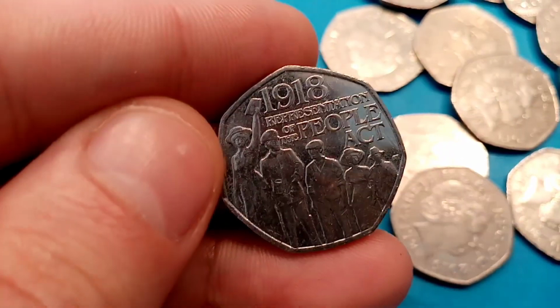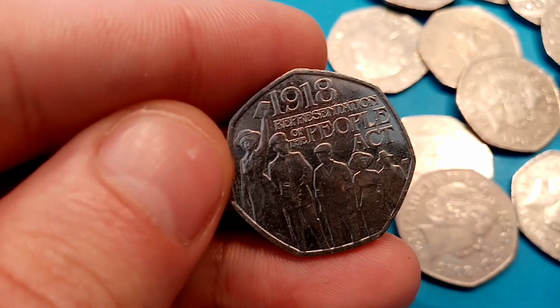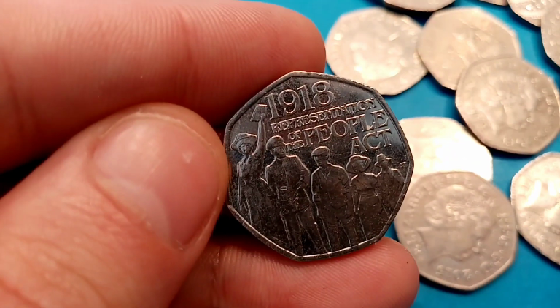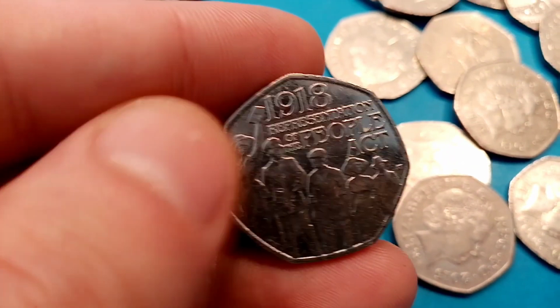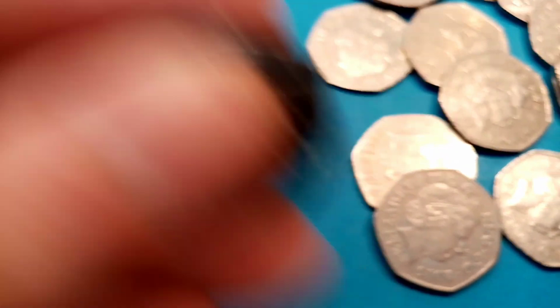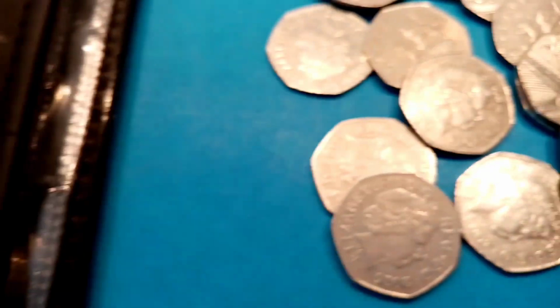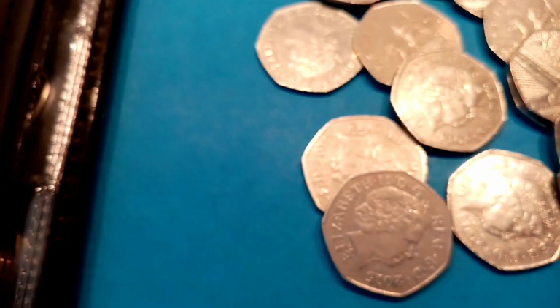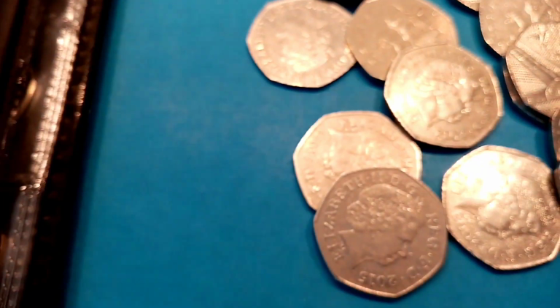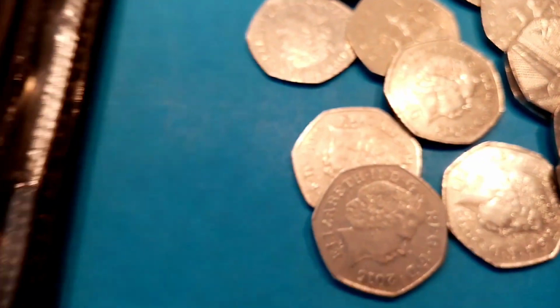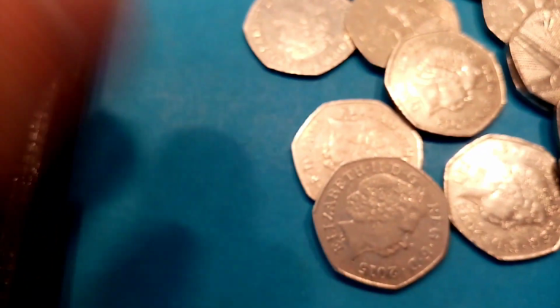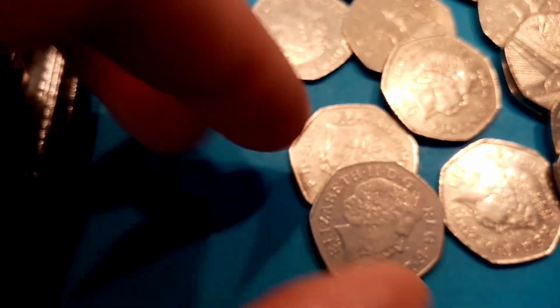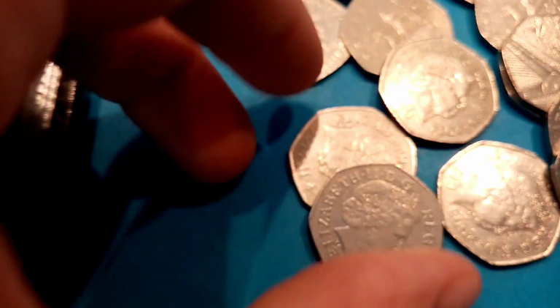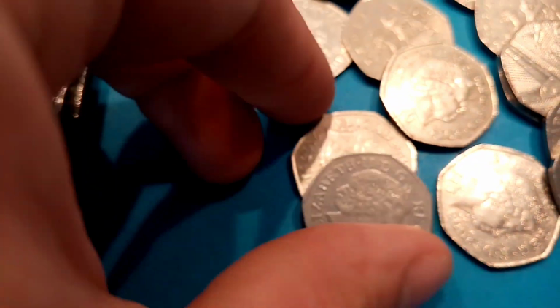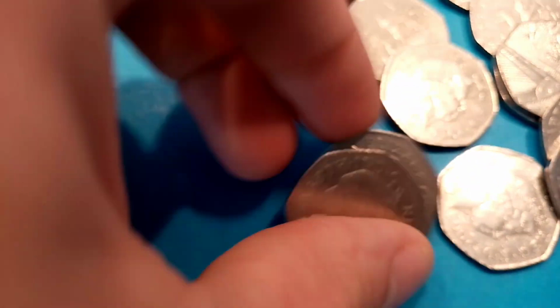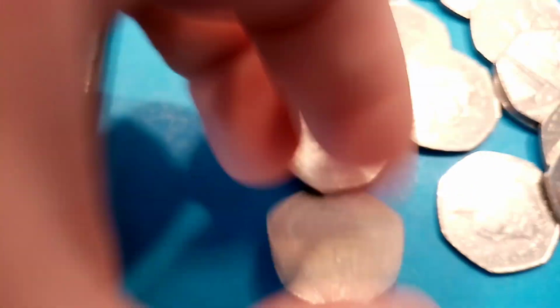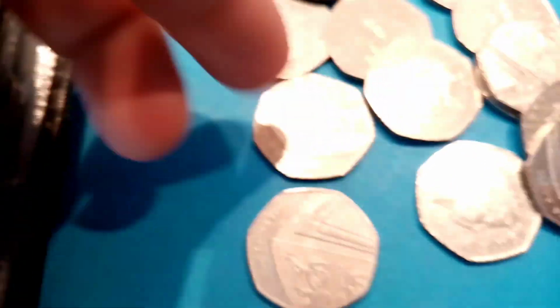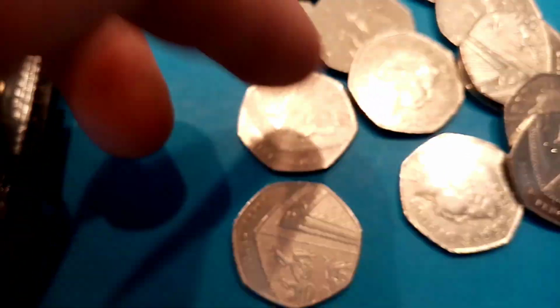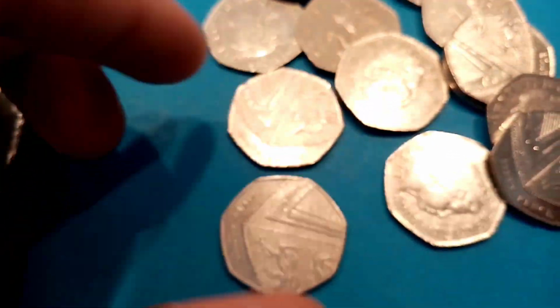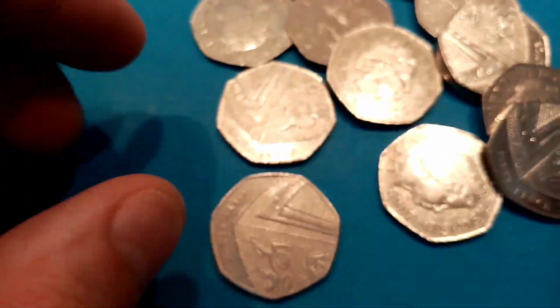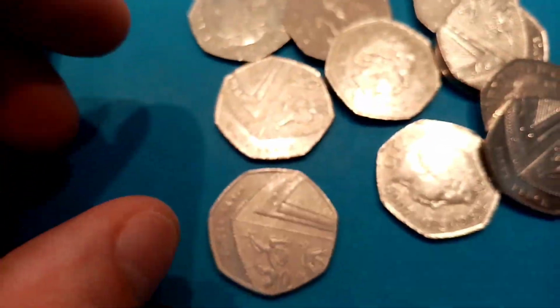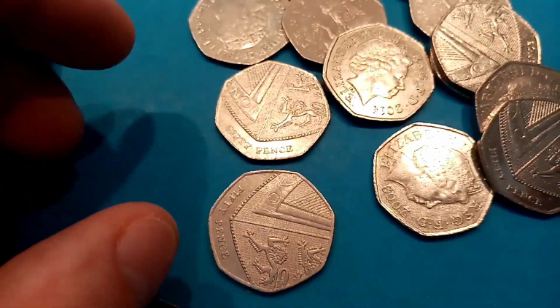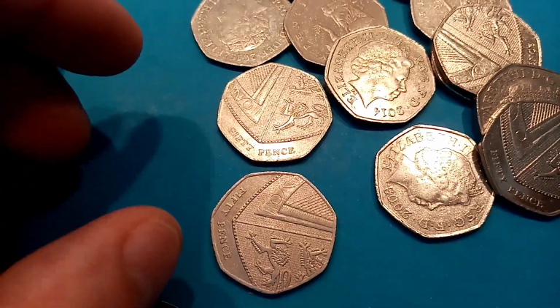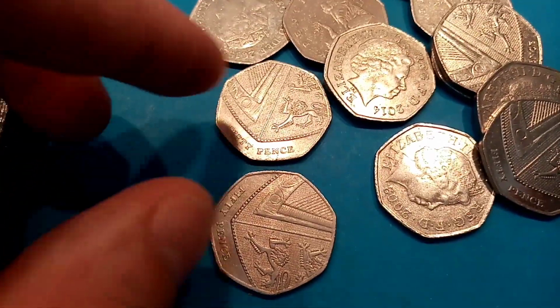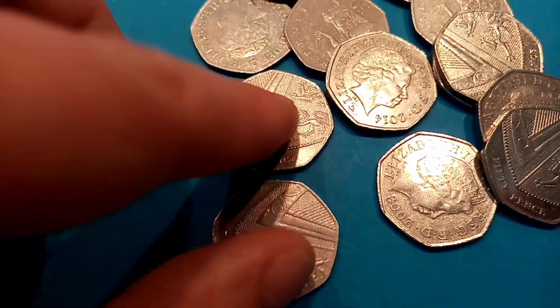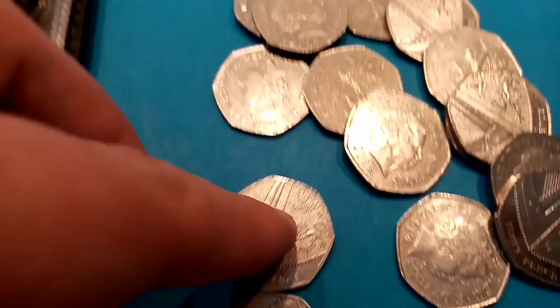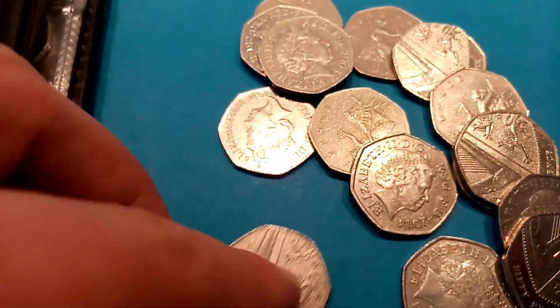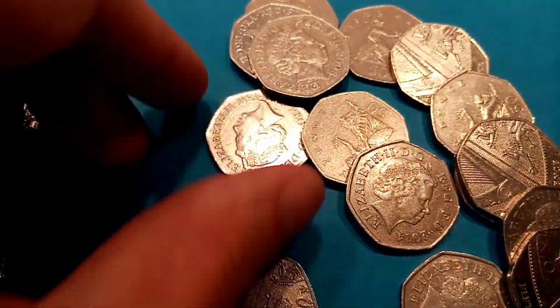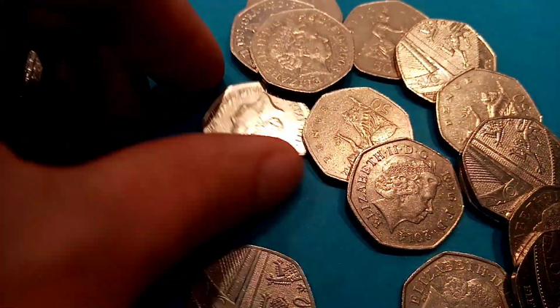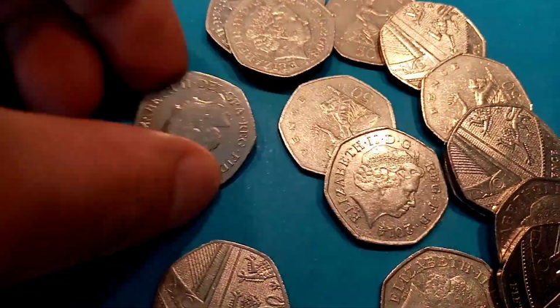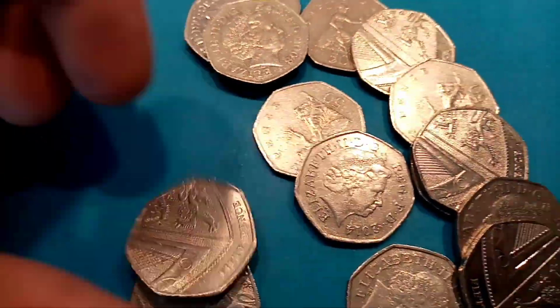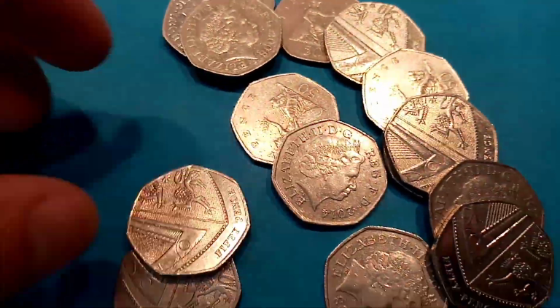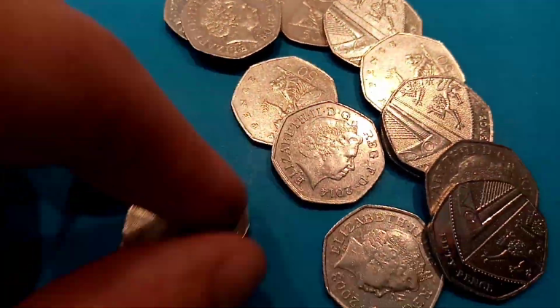Next one here, the 1918 Representation of the People's Act 50p coin — really nice quality on that one.